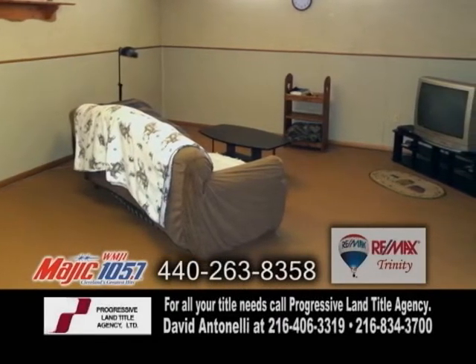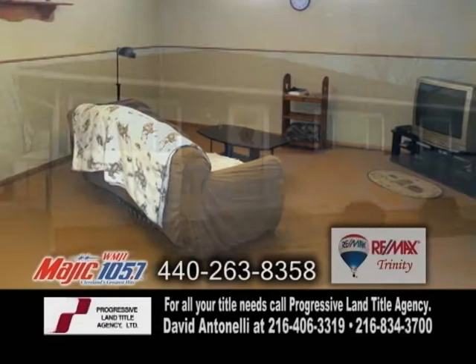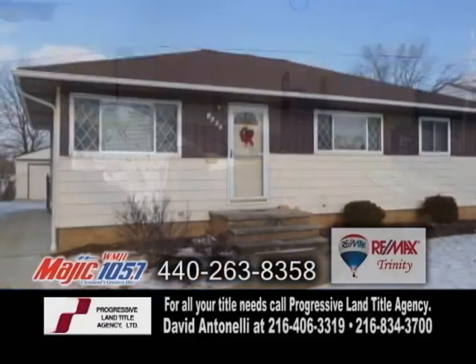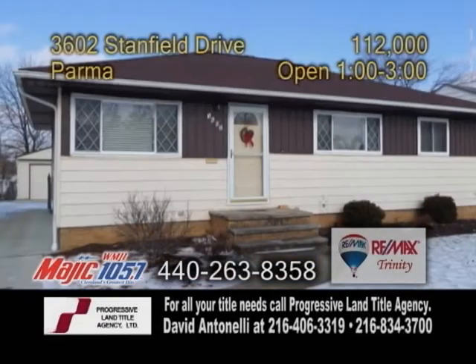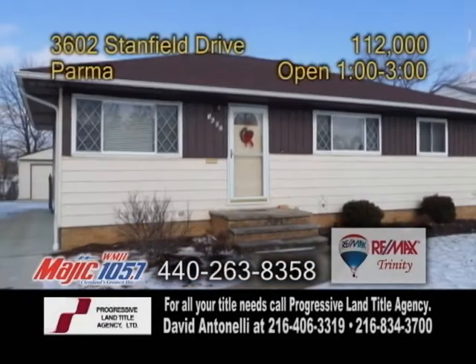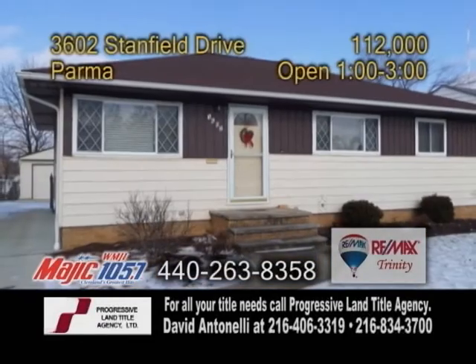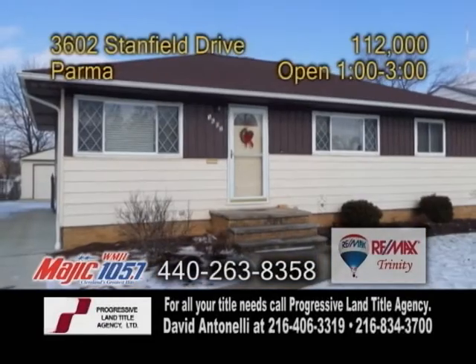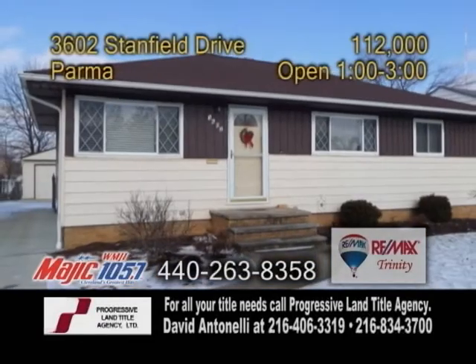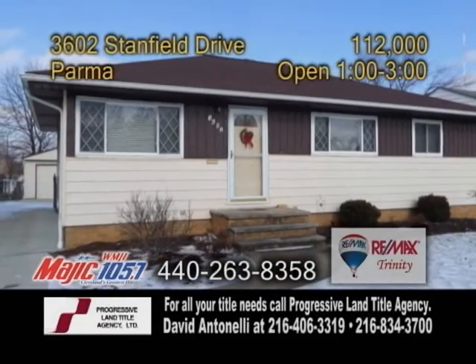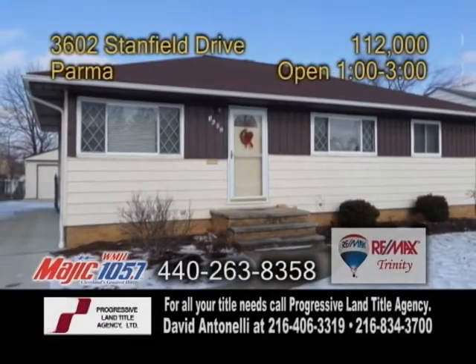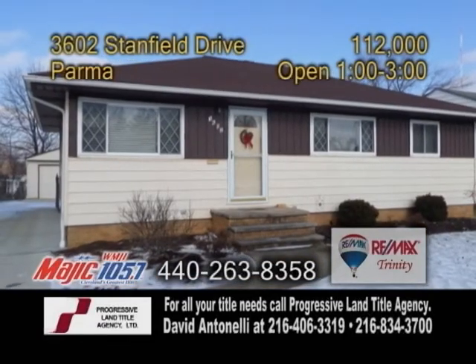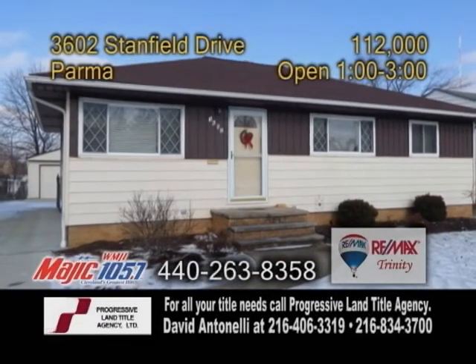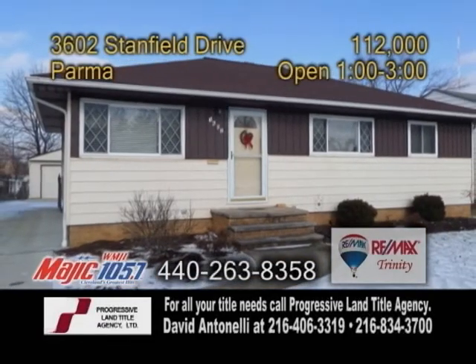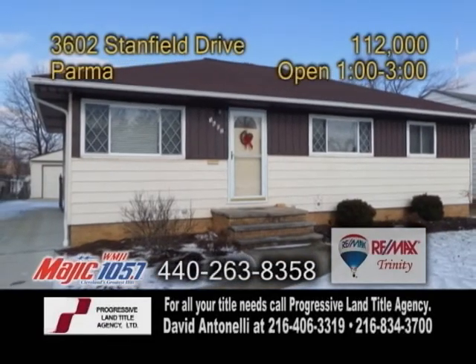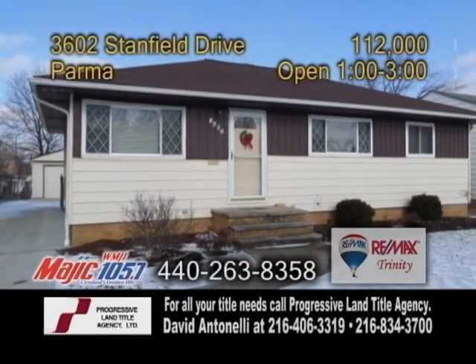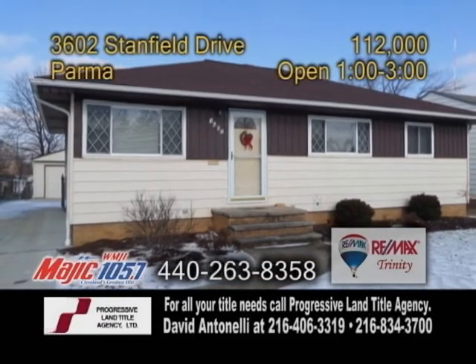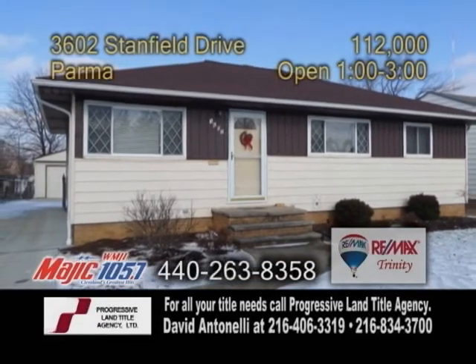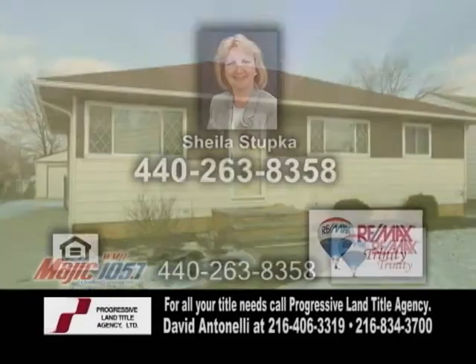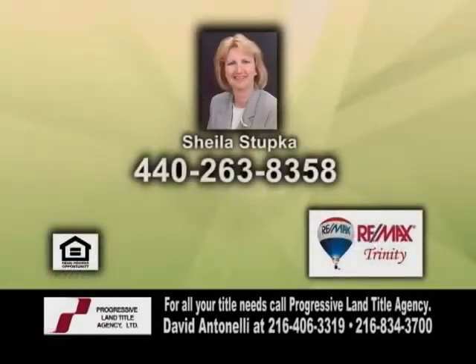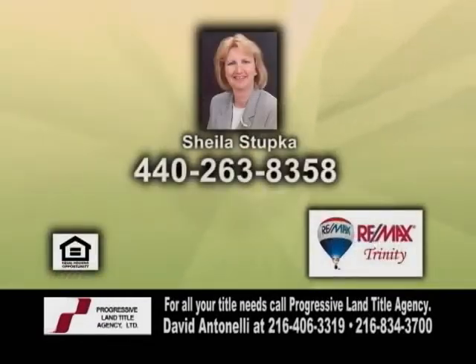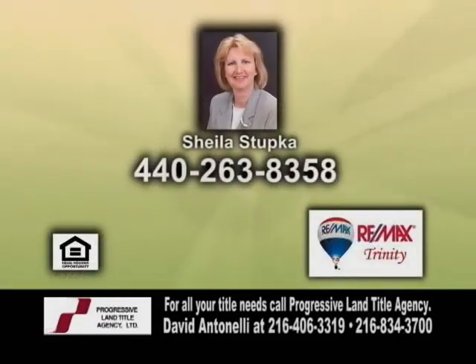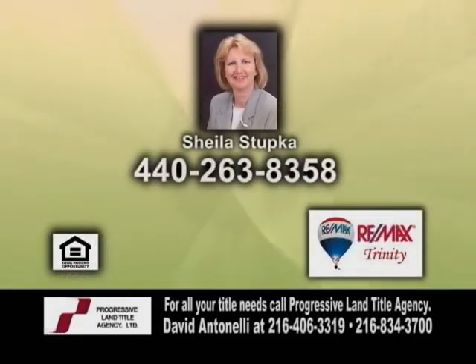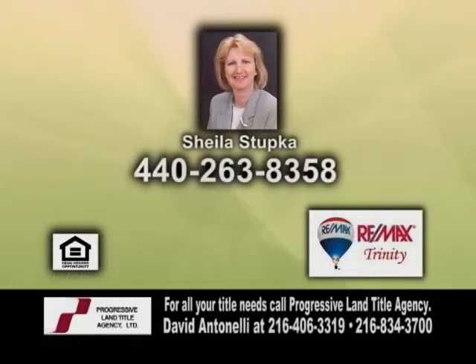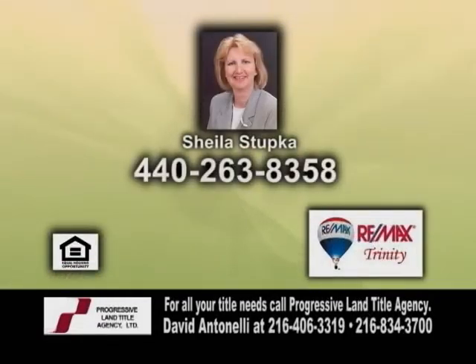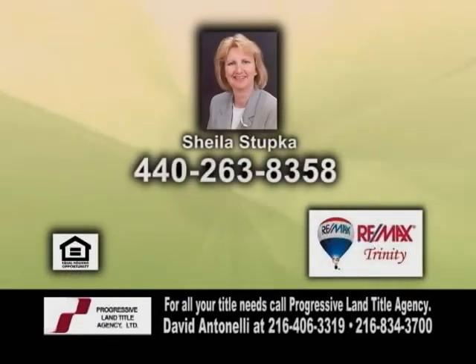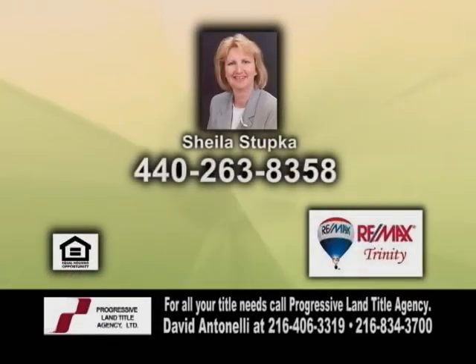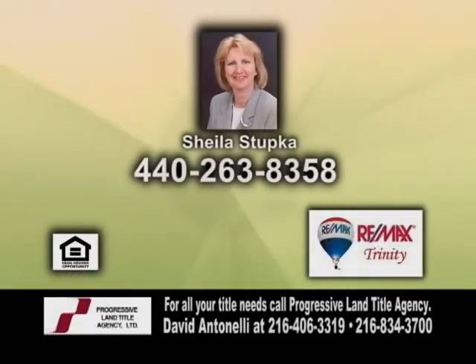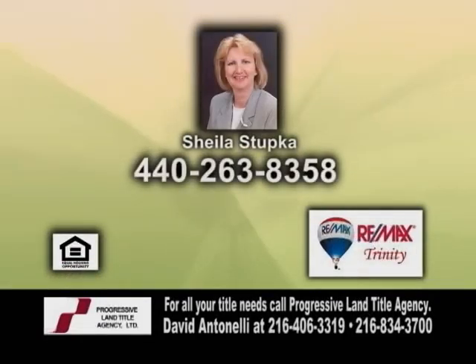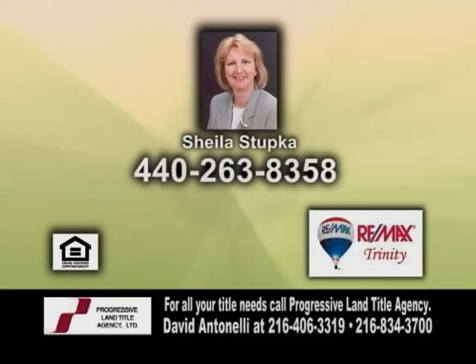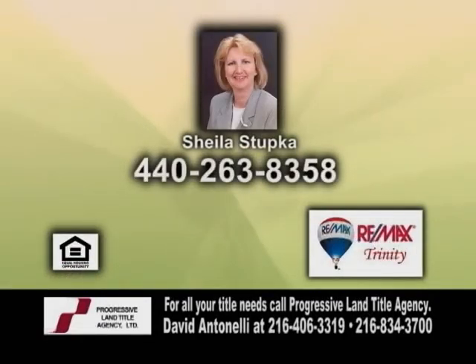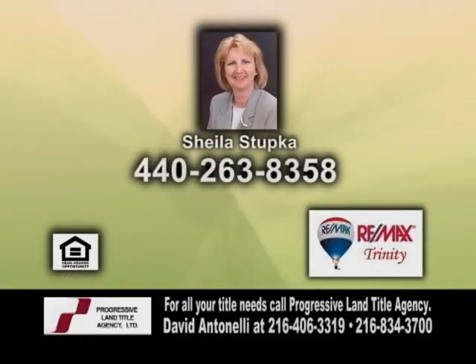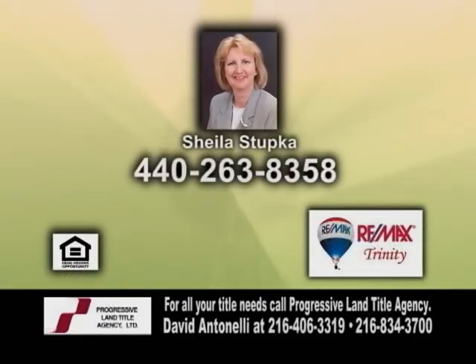Open today from 1 to 3 p.m. Contact Sheila Stupka for more details.